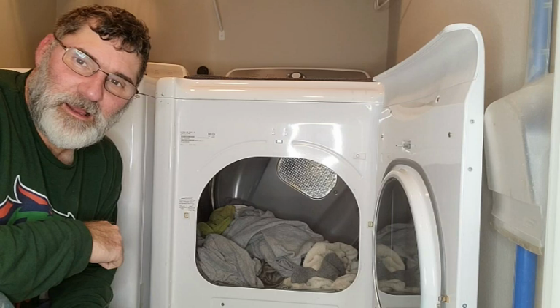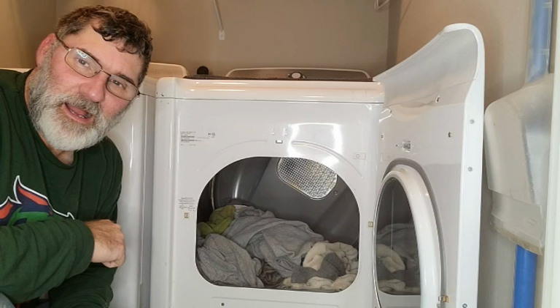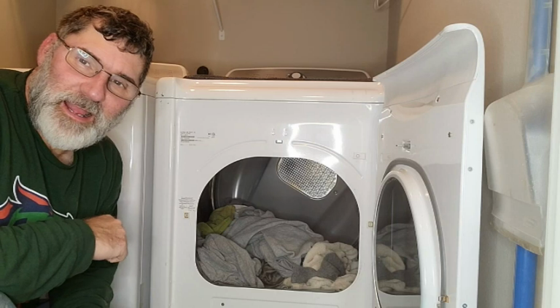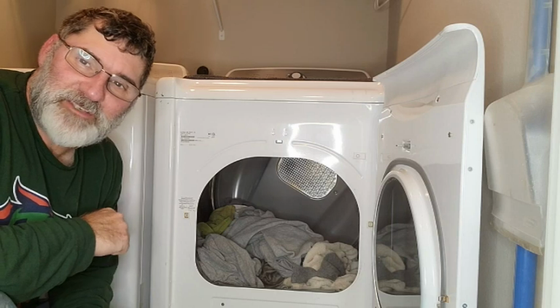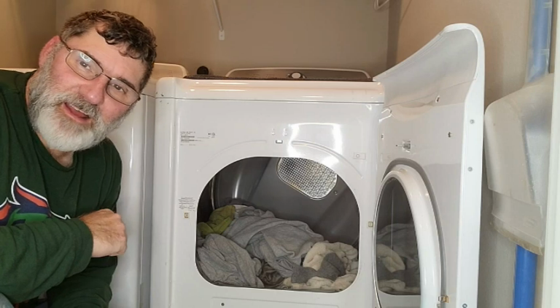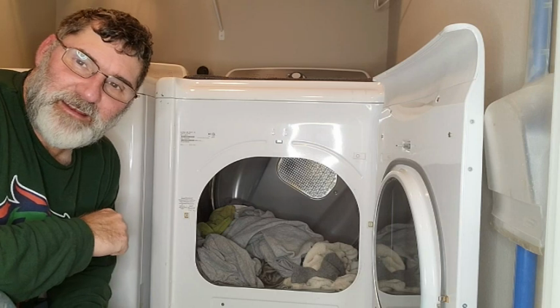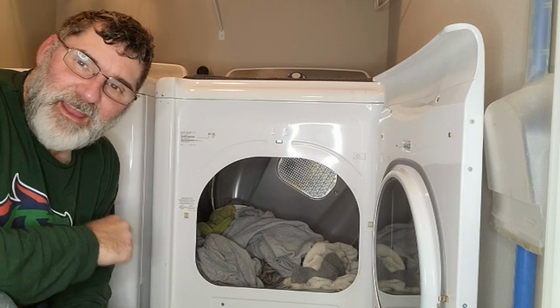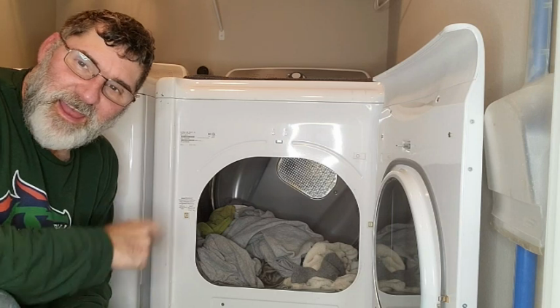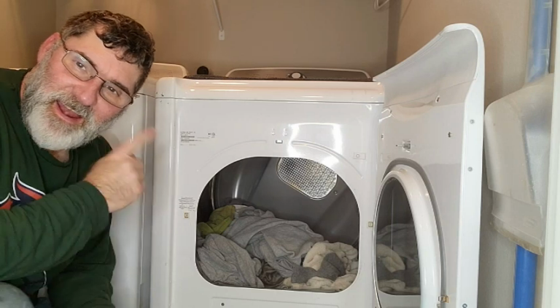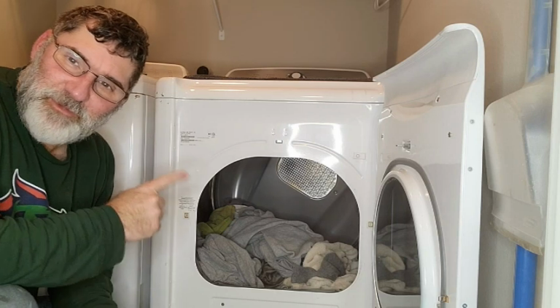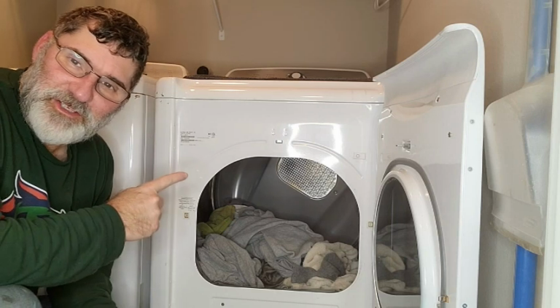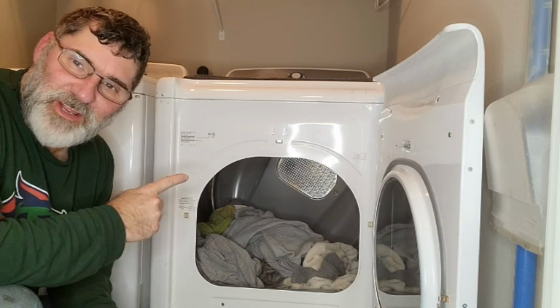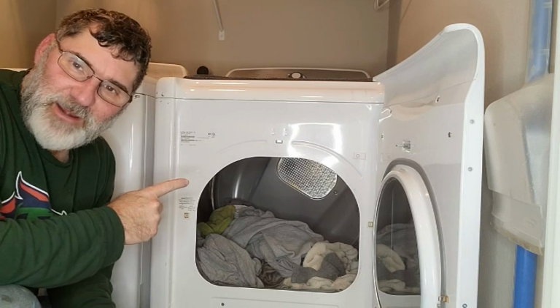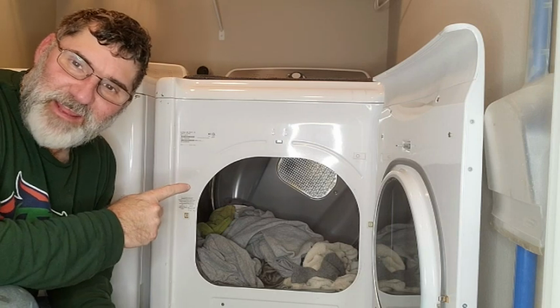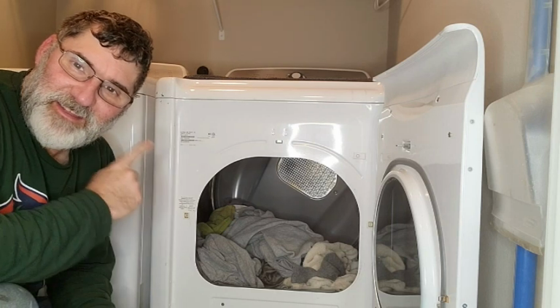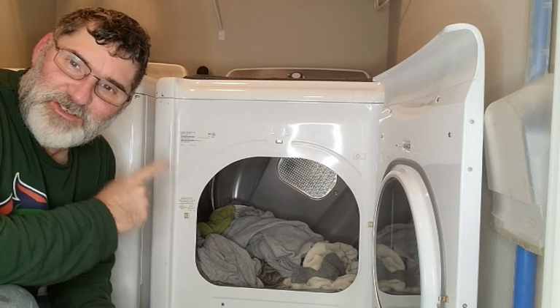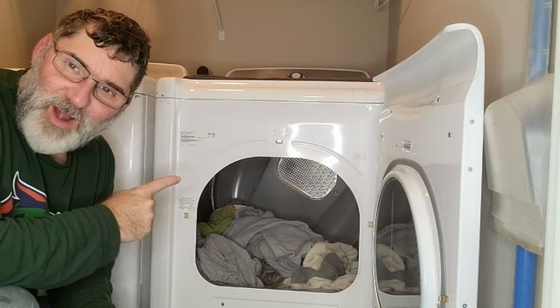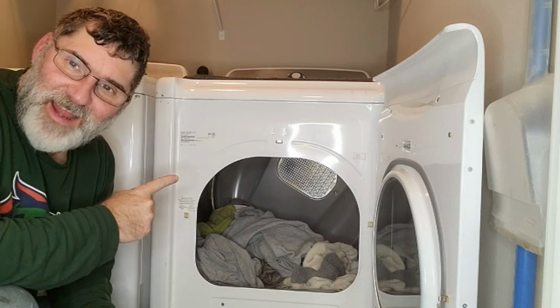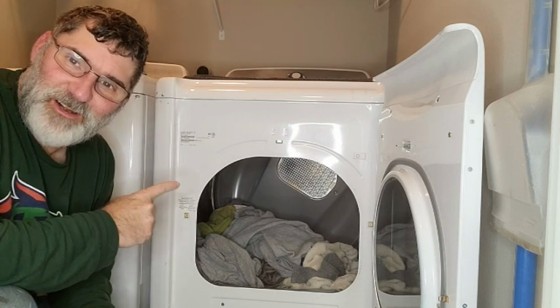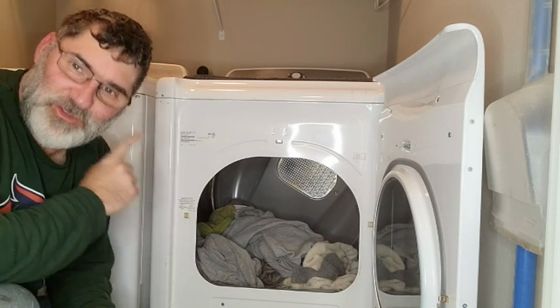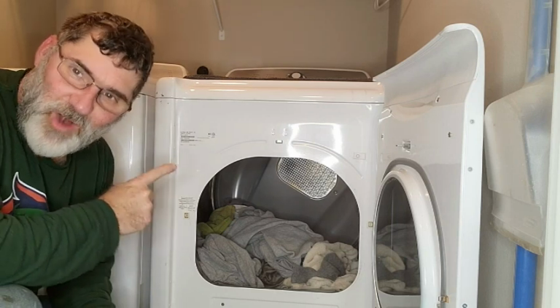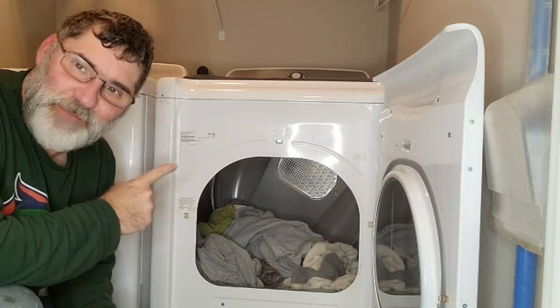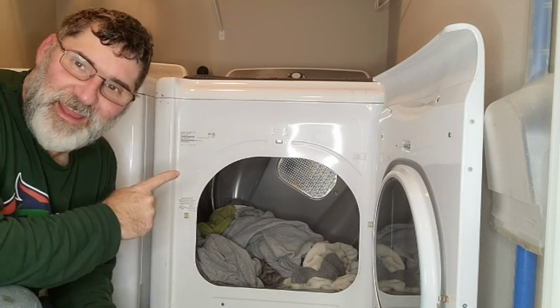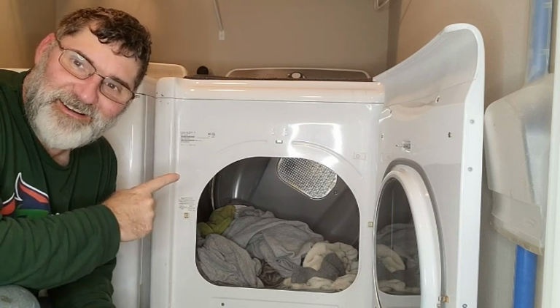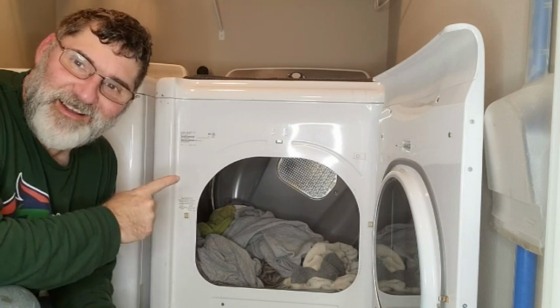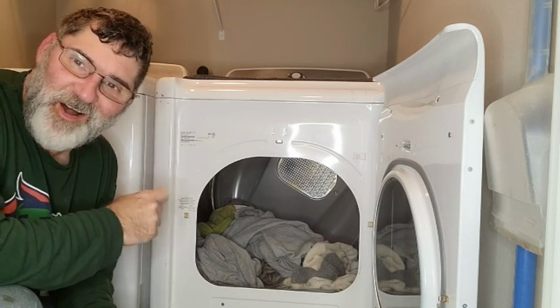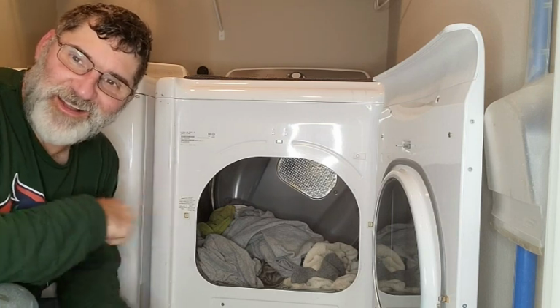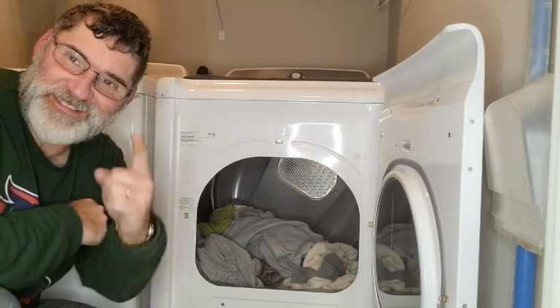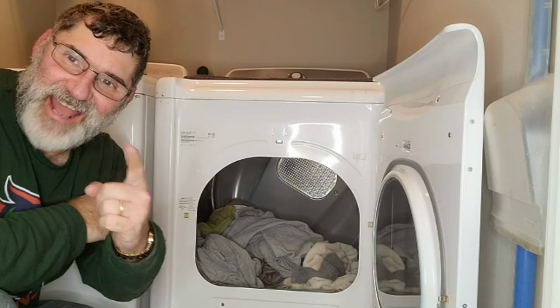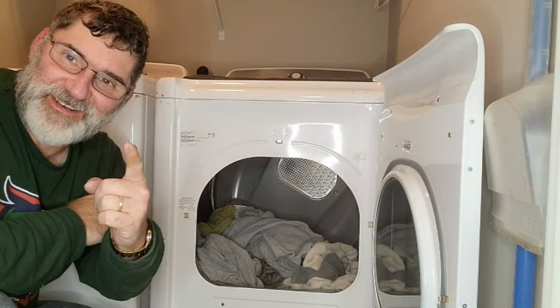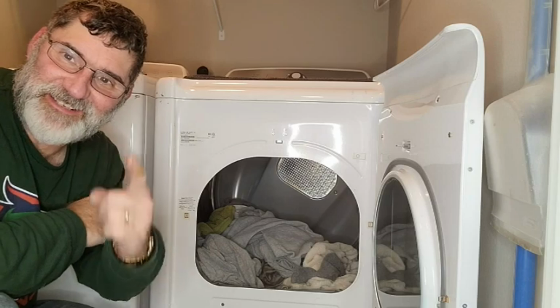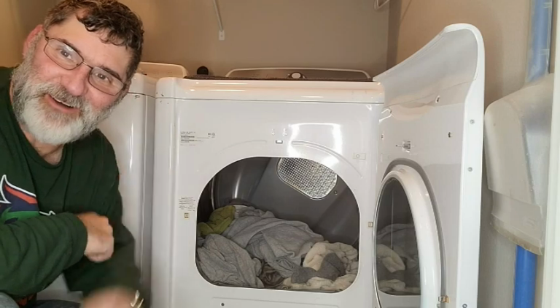Hi, I'm Scott, and I'm going to show you how to make this dryer dry better on Doubt It Yourself.